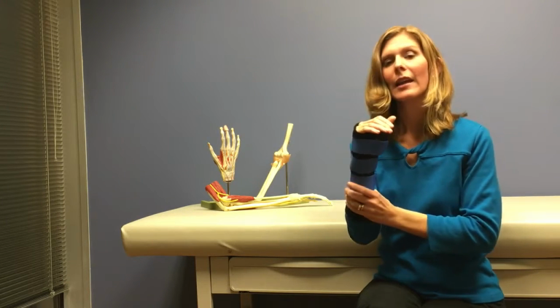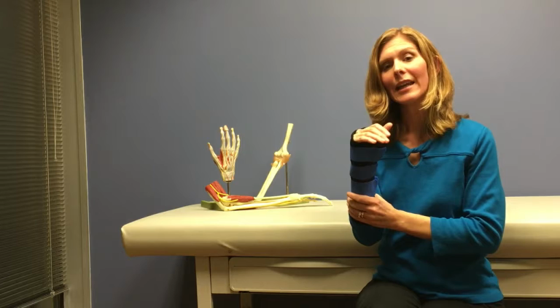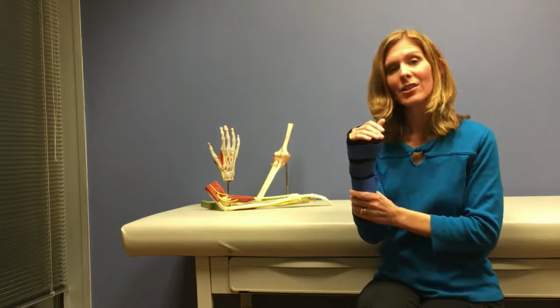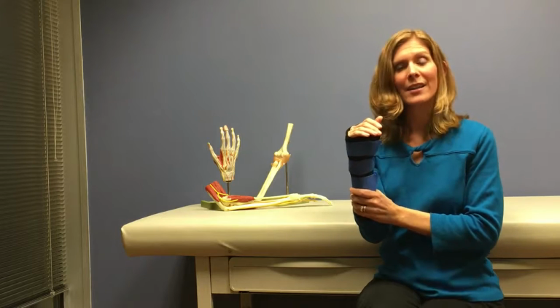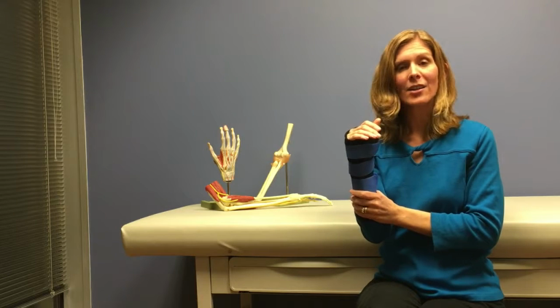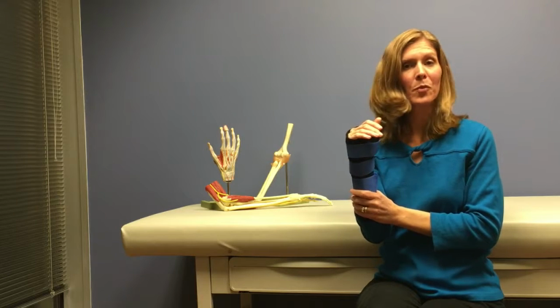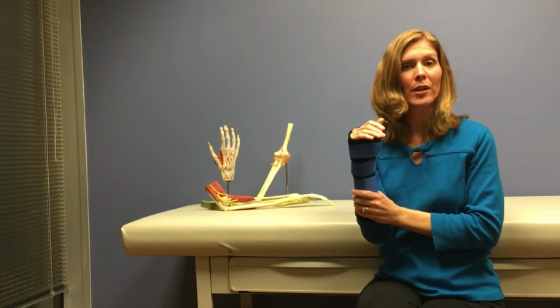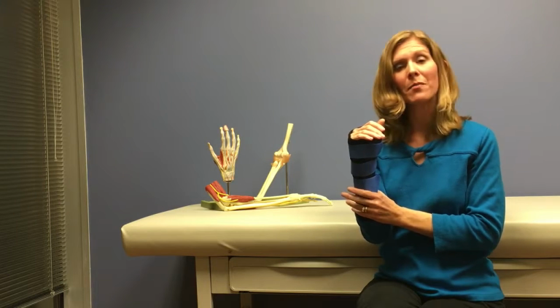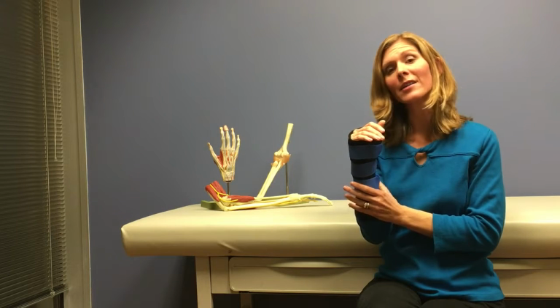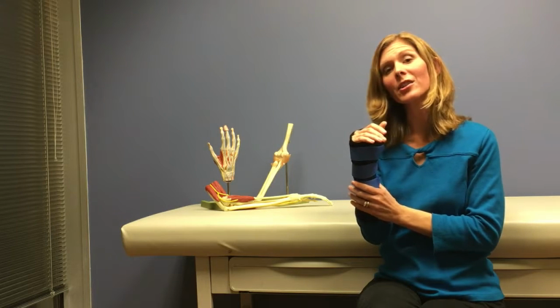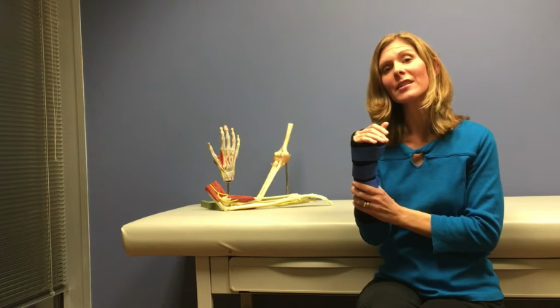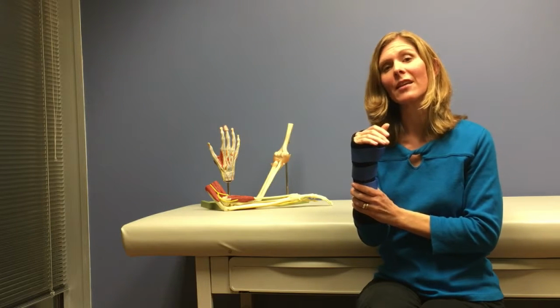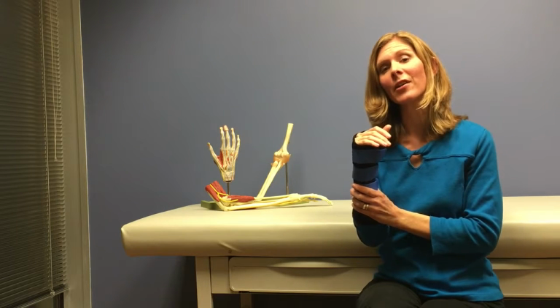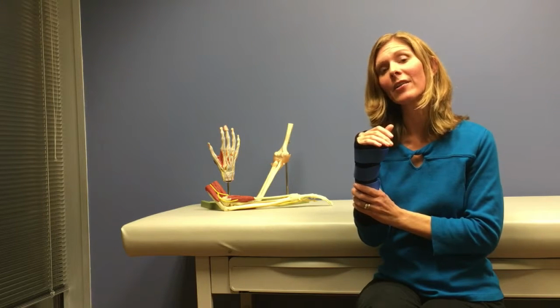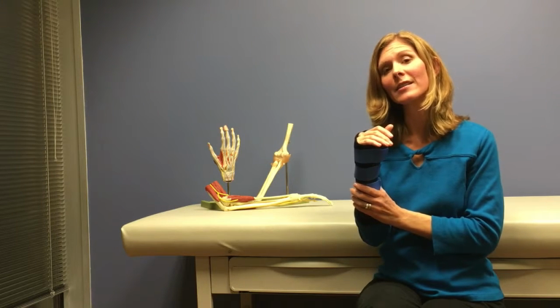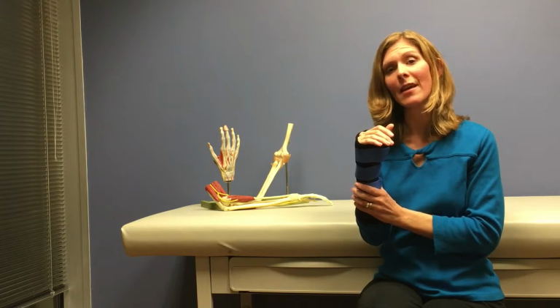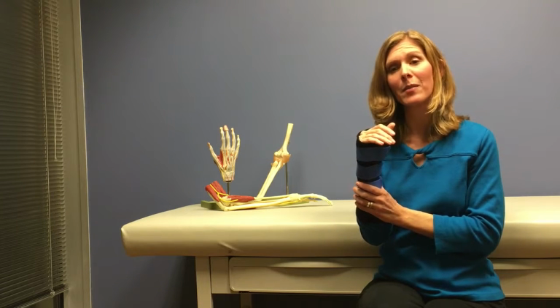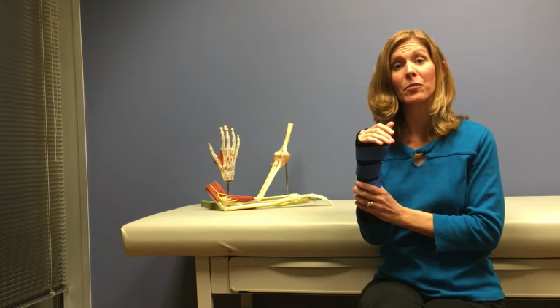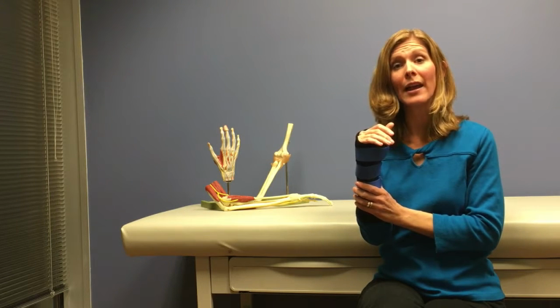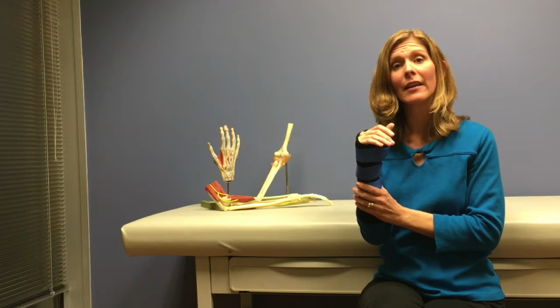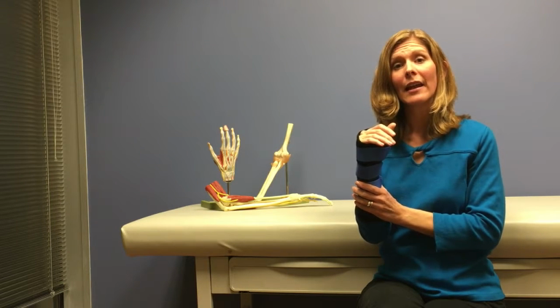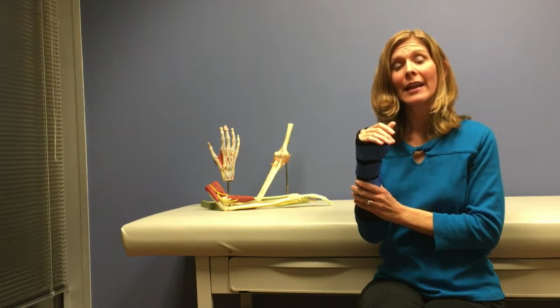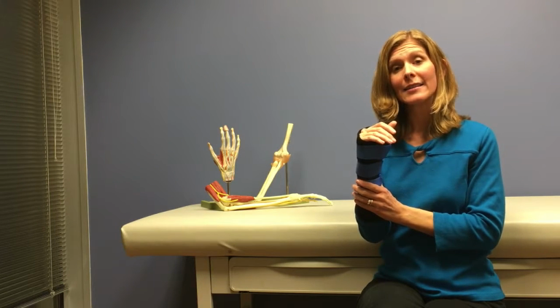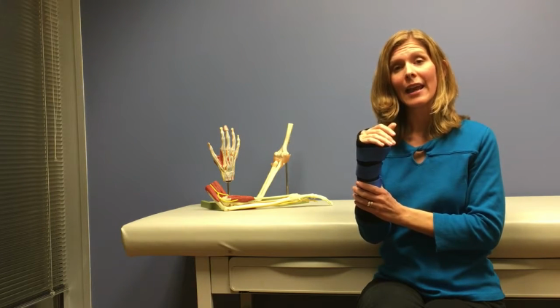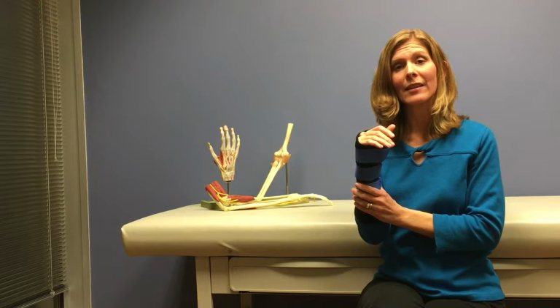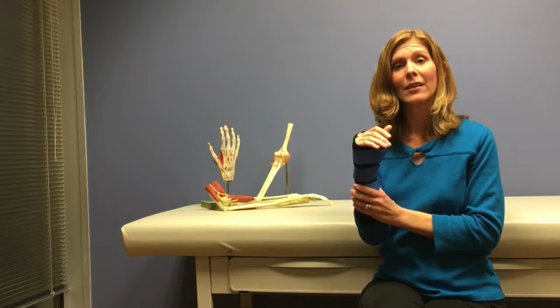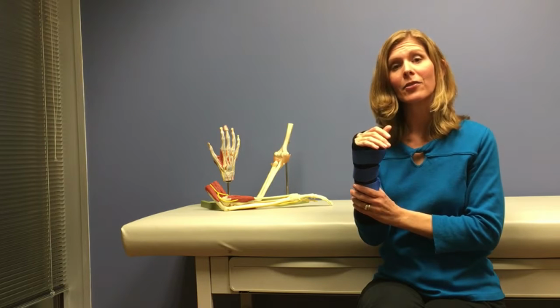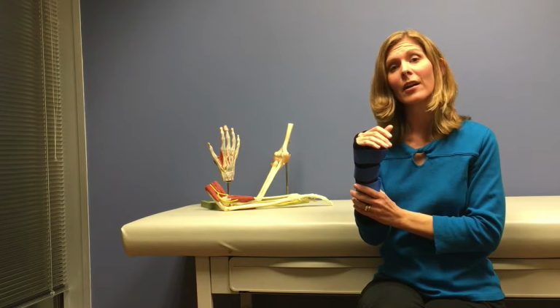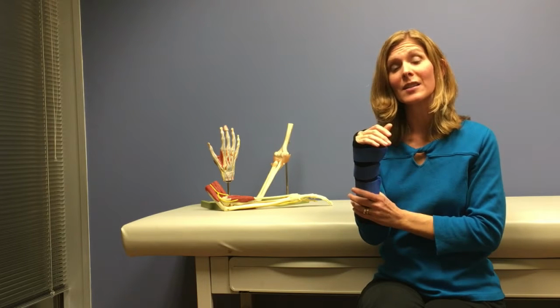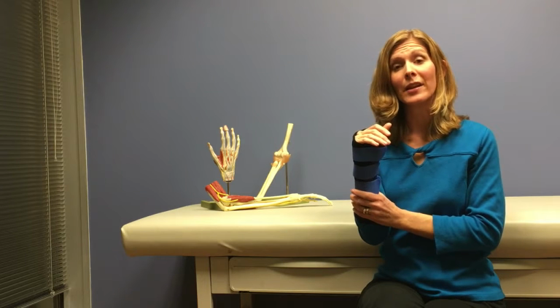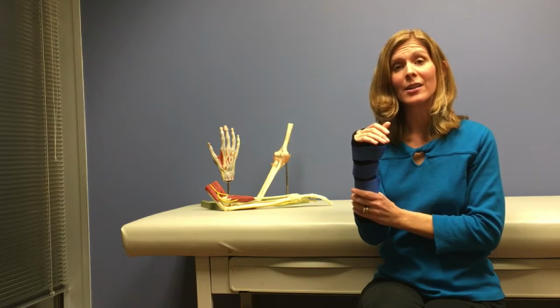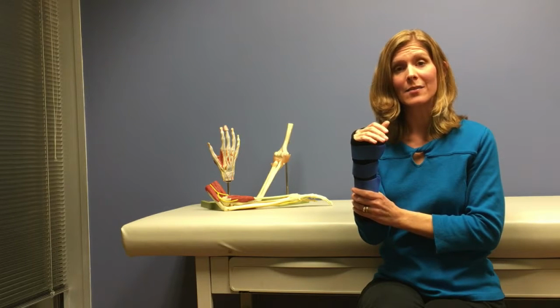Each day, it's also important to monitor your skin for areas that may be red and indicate the need for a splint adjustment.